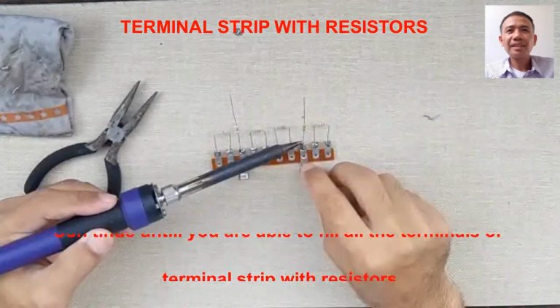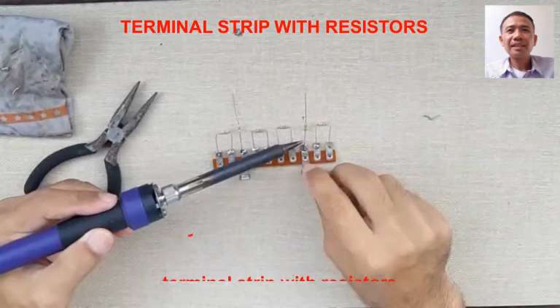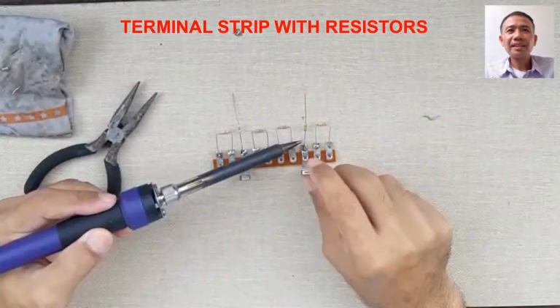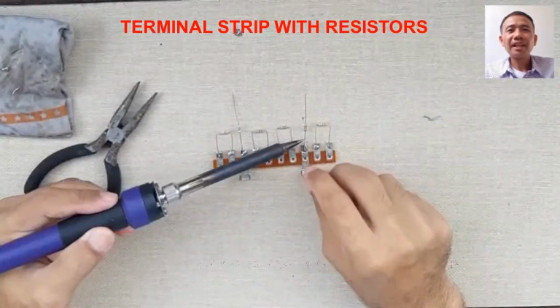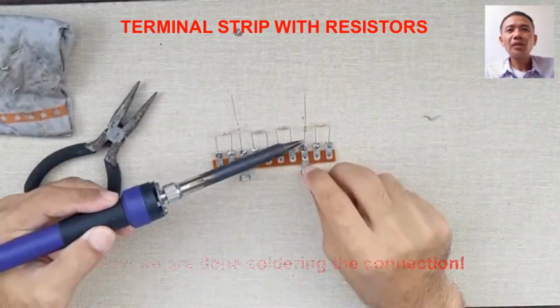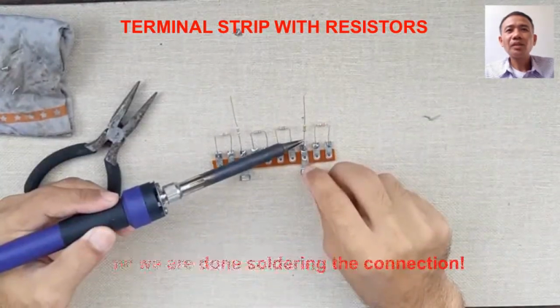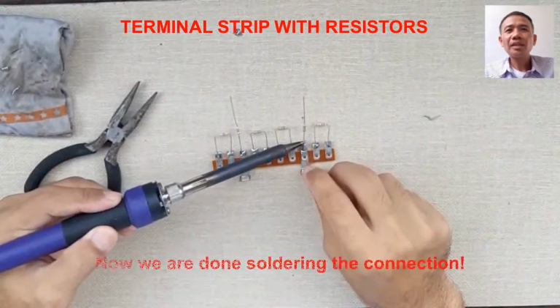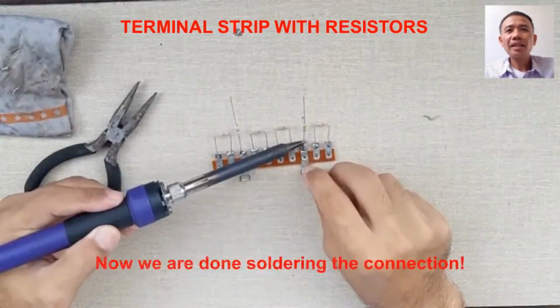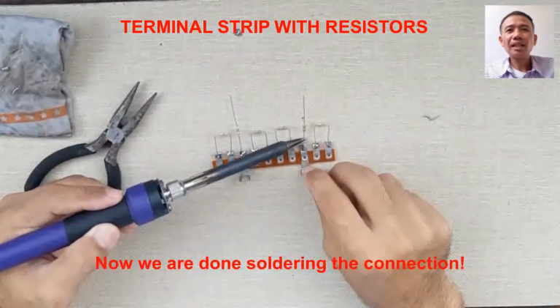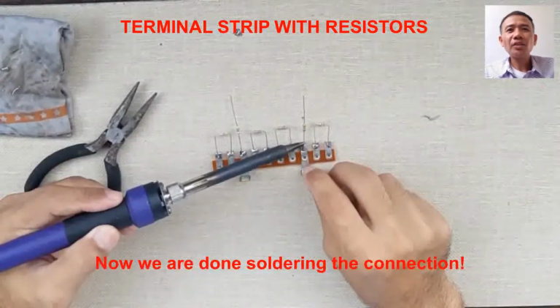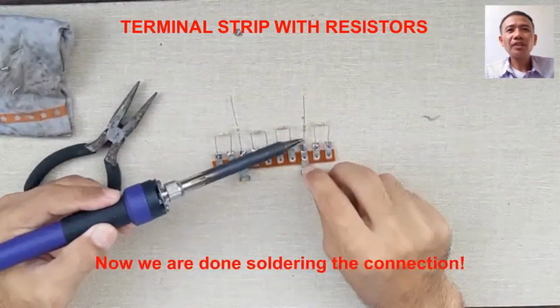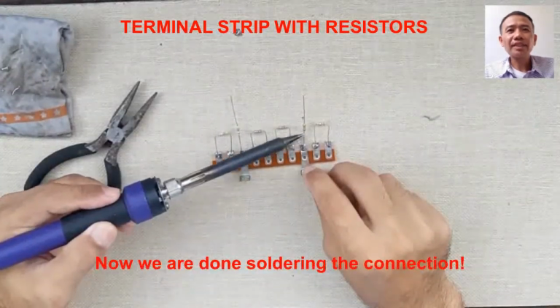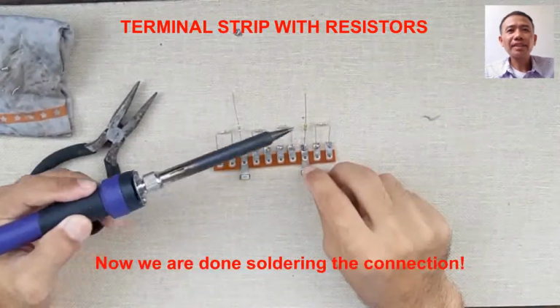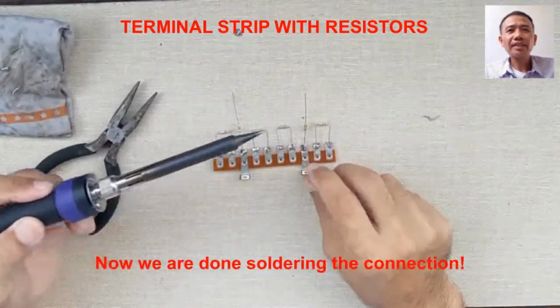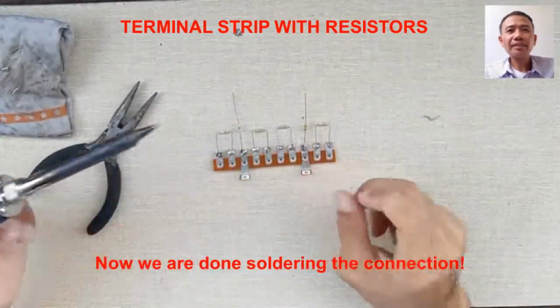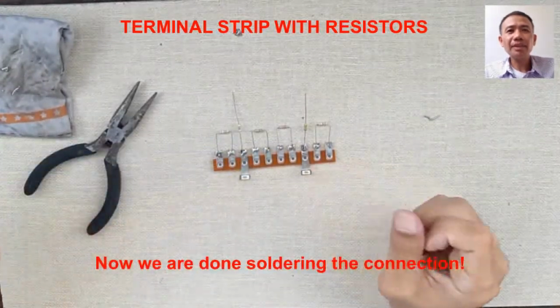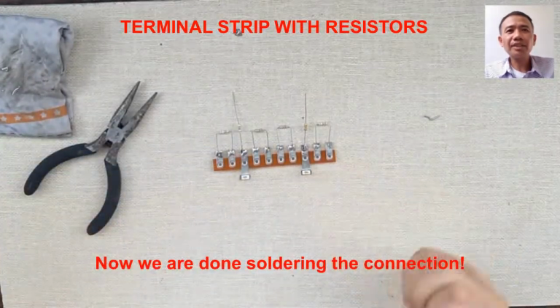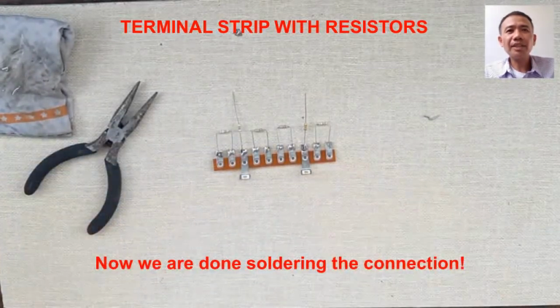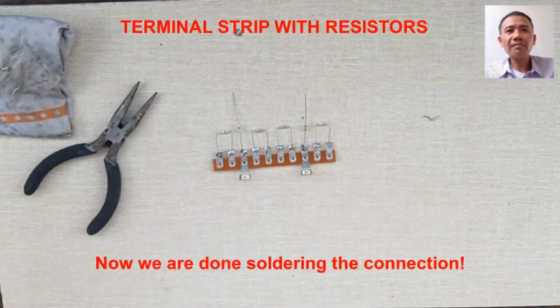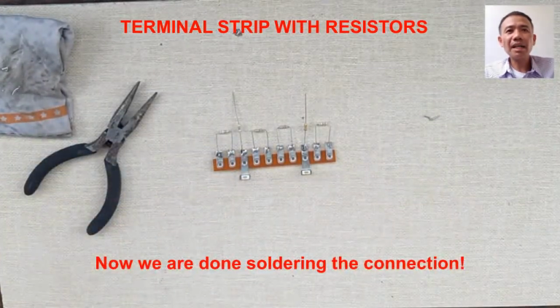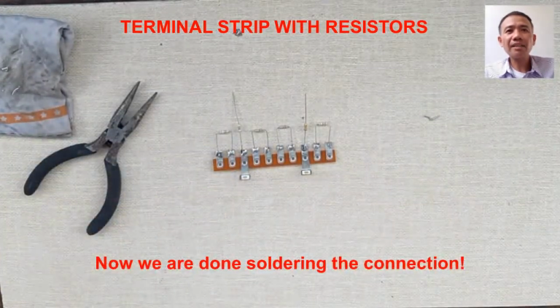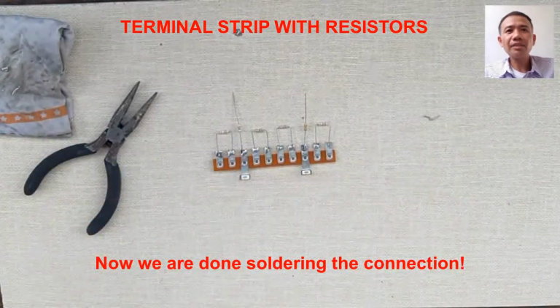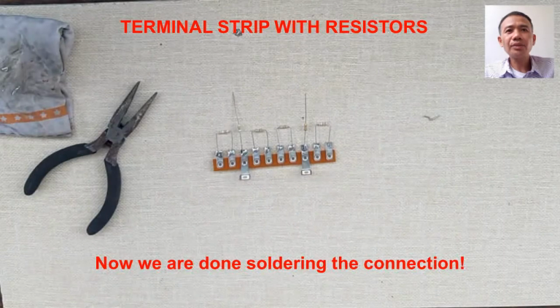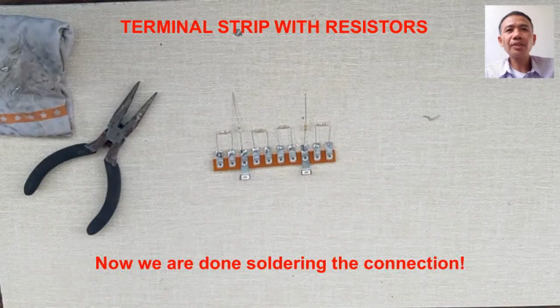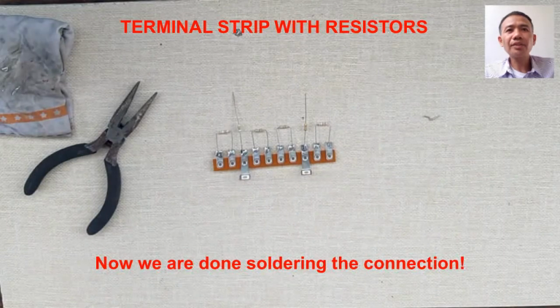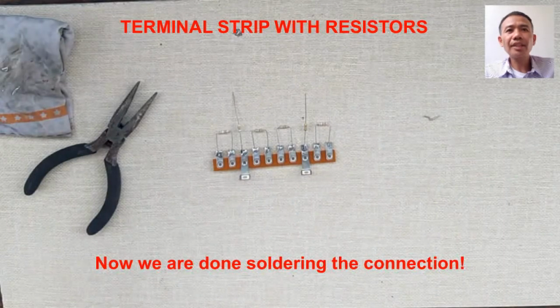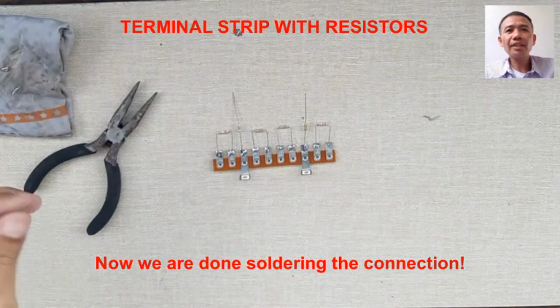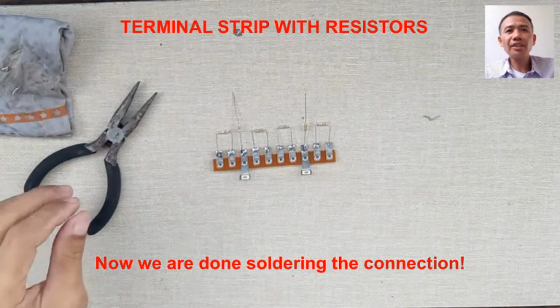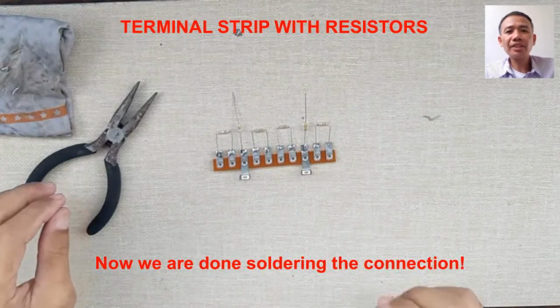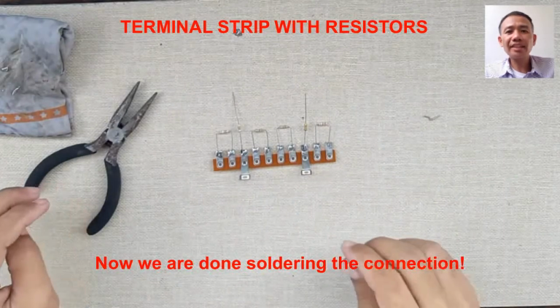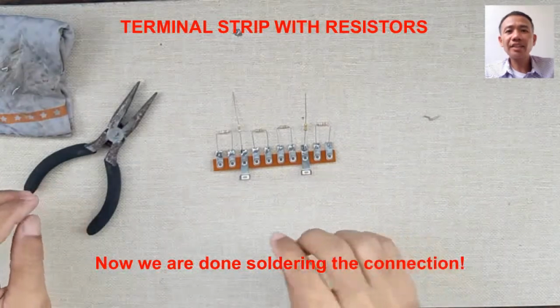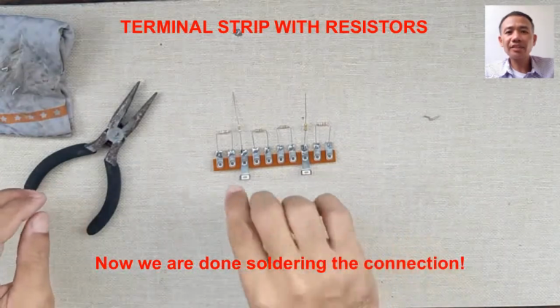Now, cut all the excess terminals at the back using your diagonal side cutter.